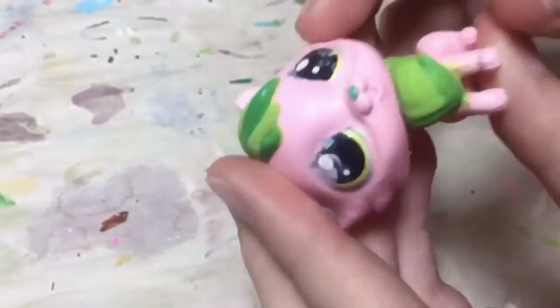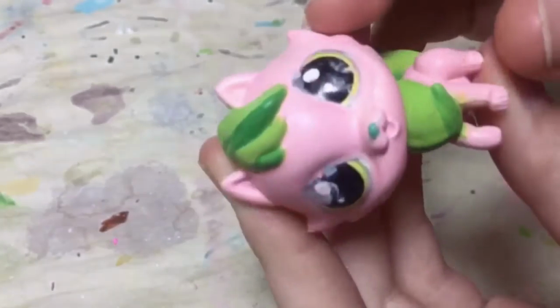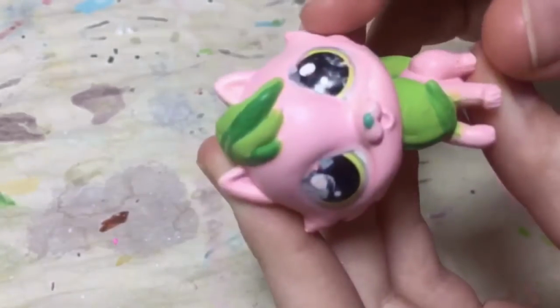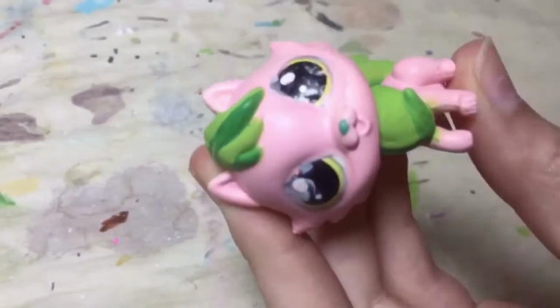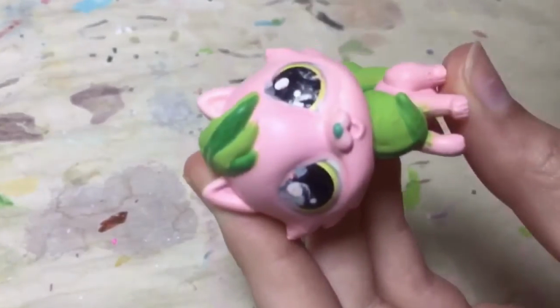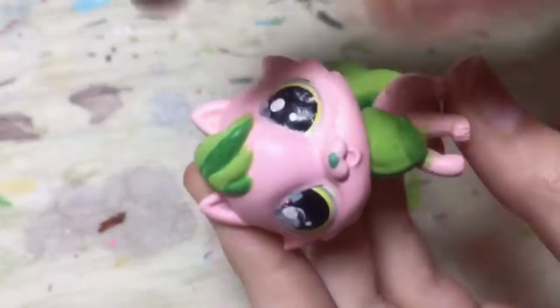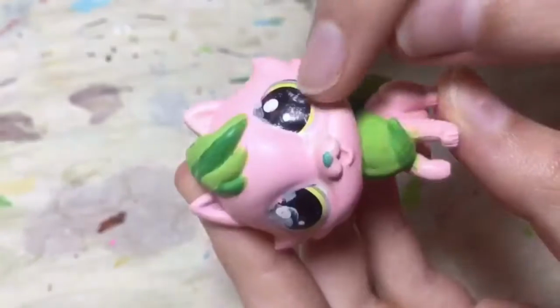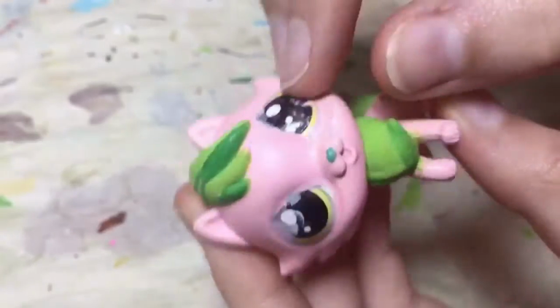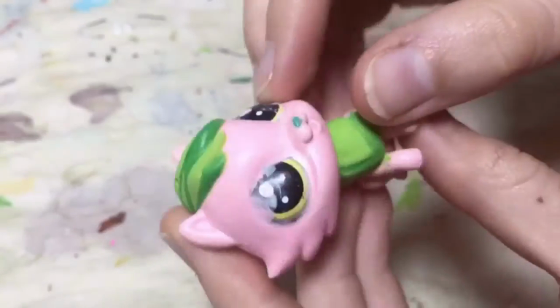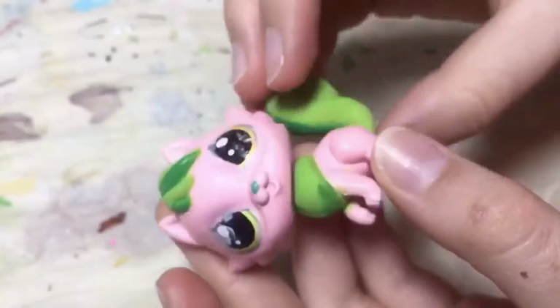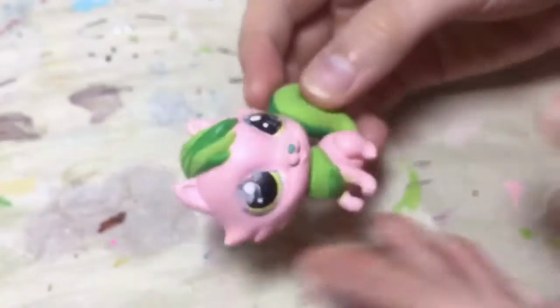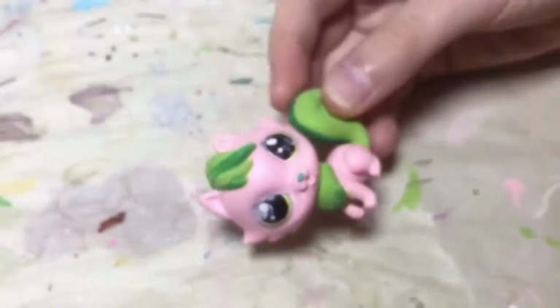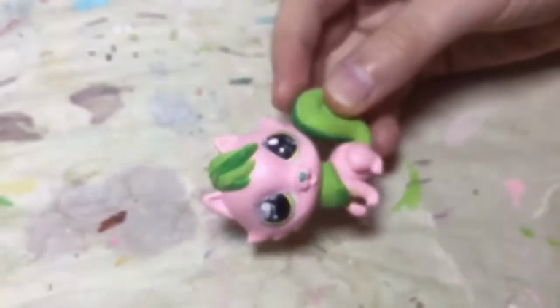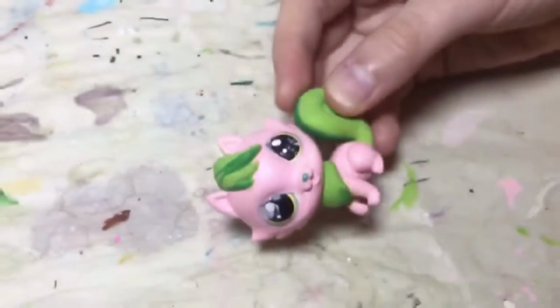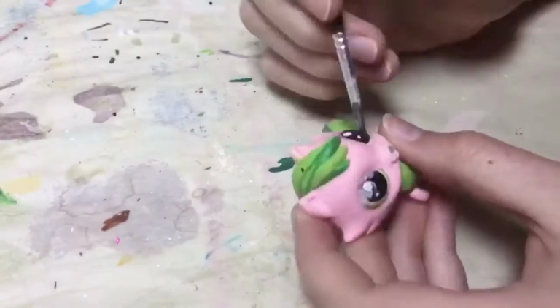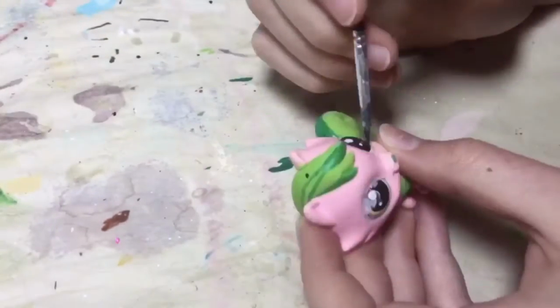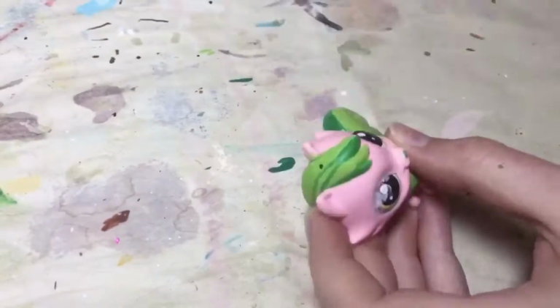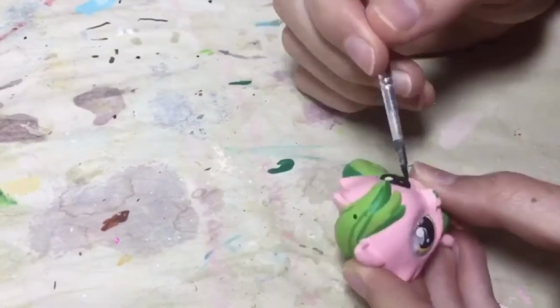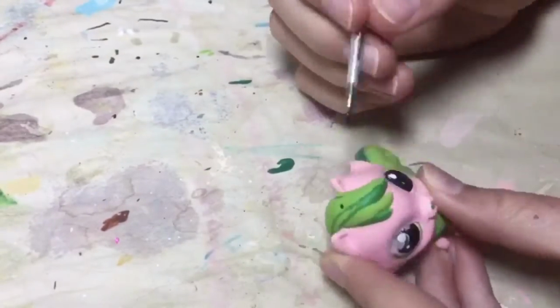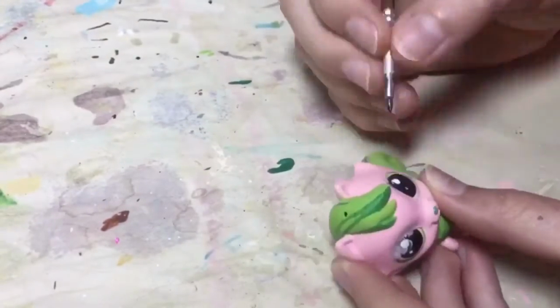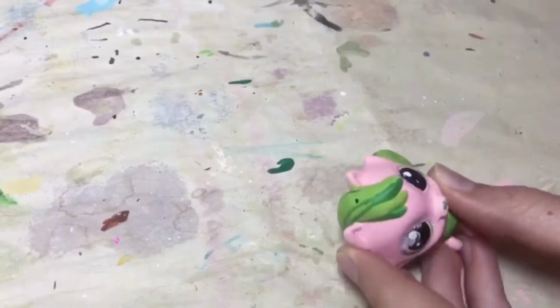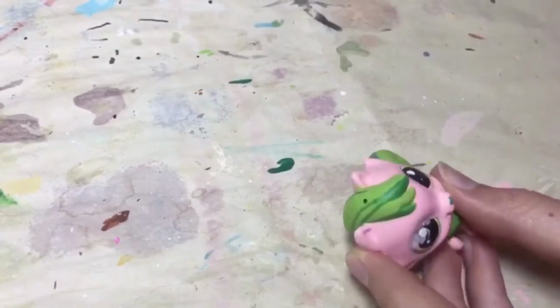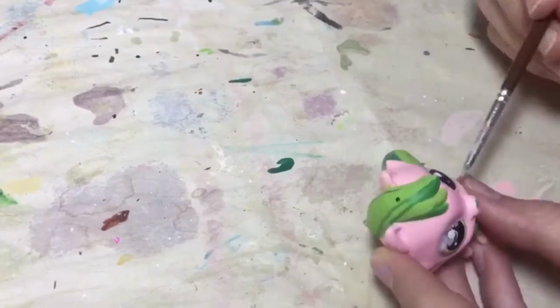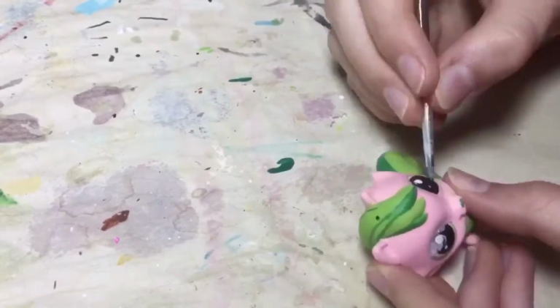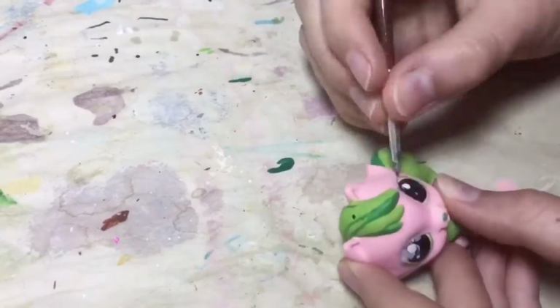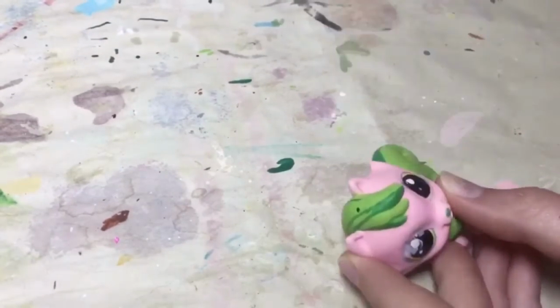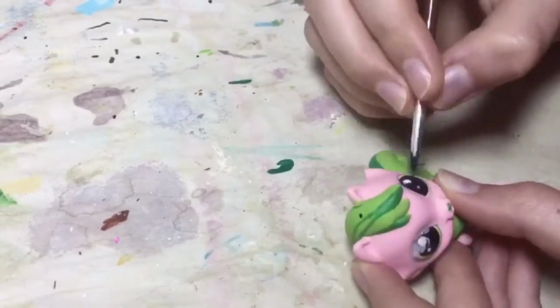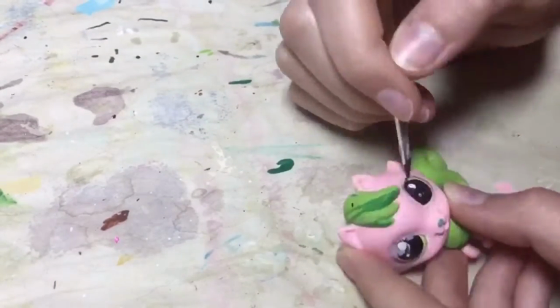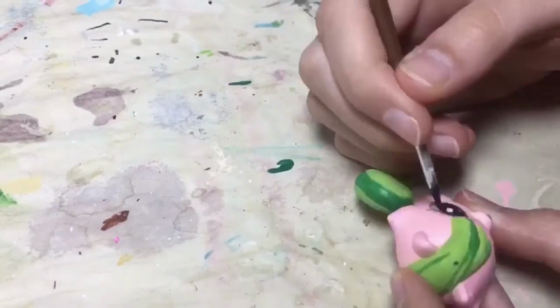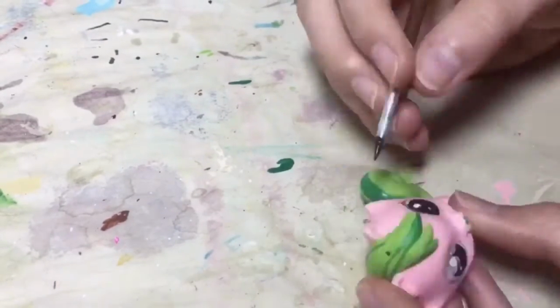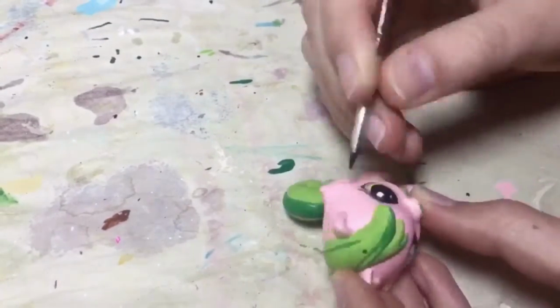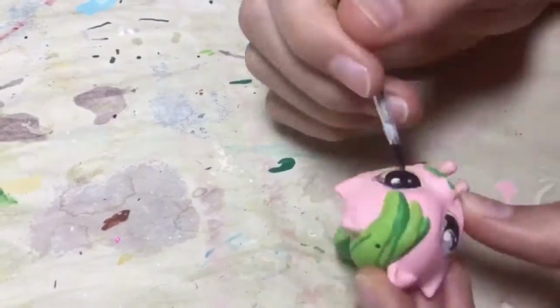I also decided to paint its nose green, and now I'm going to start working on the eyes.